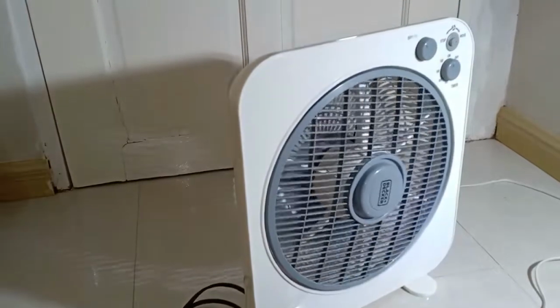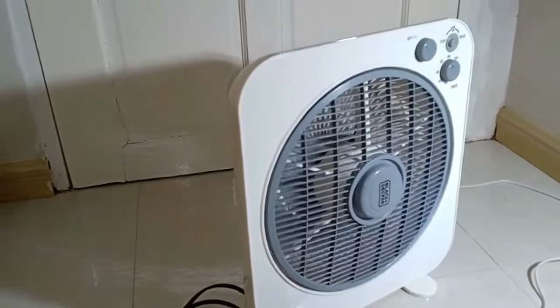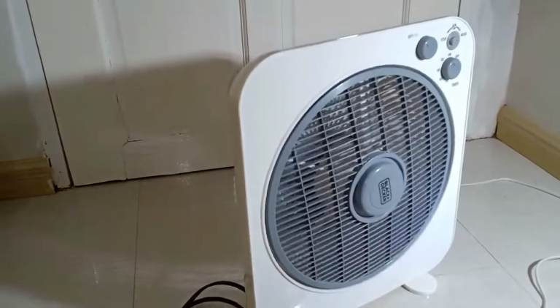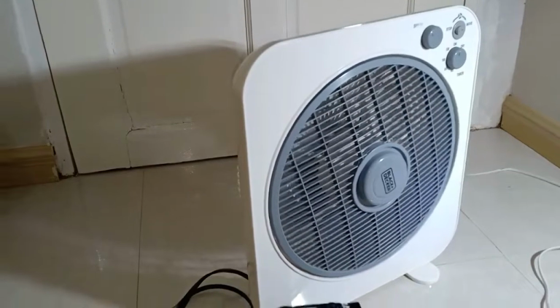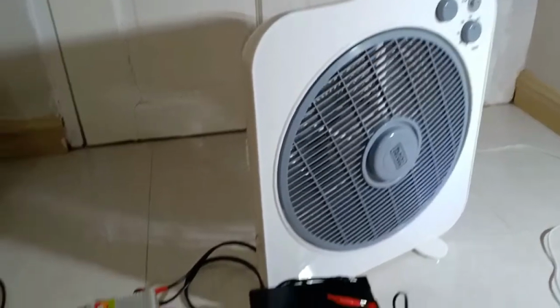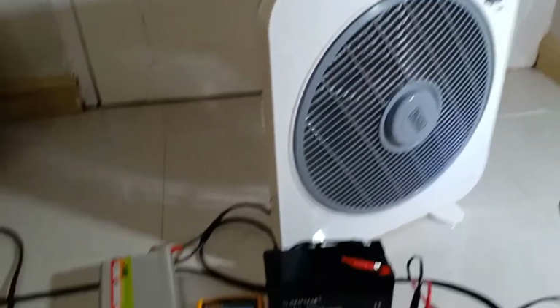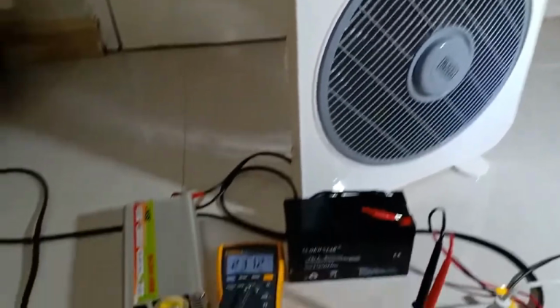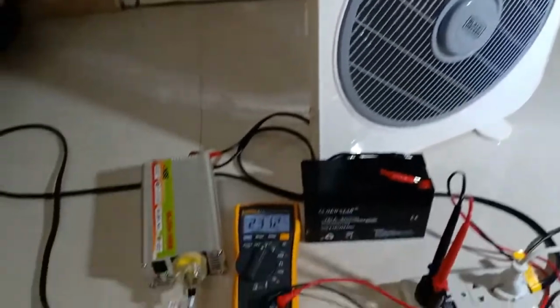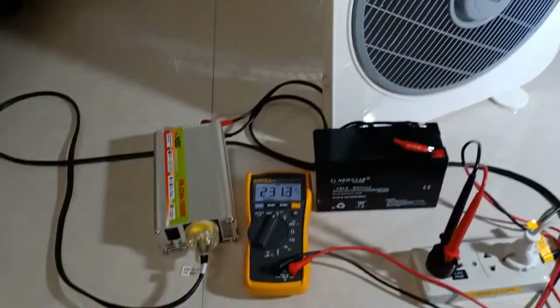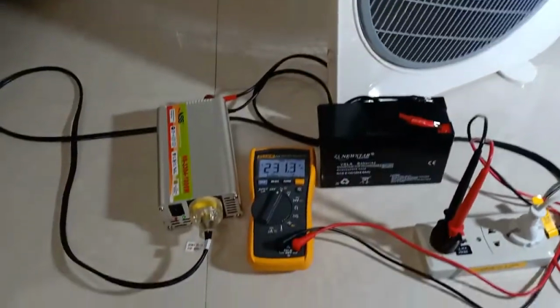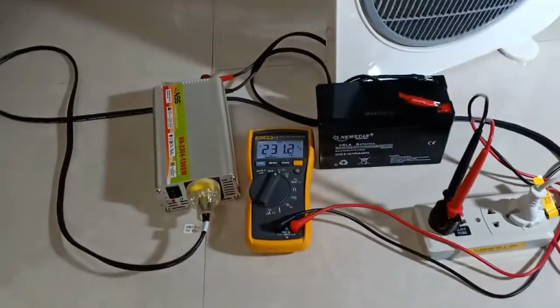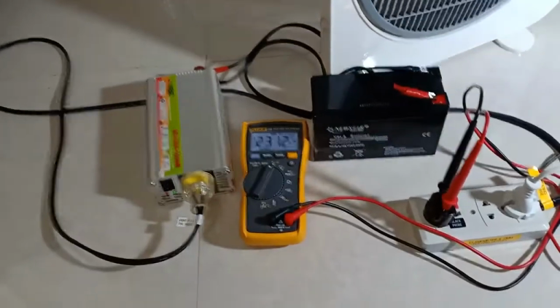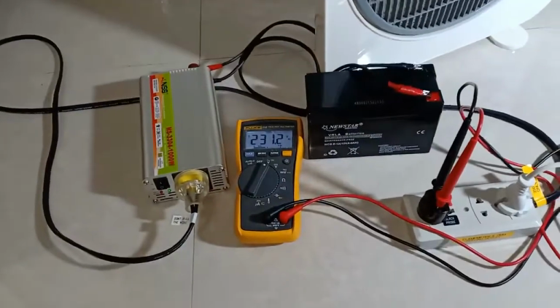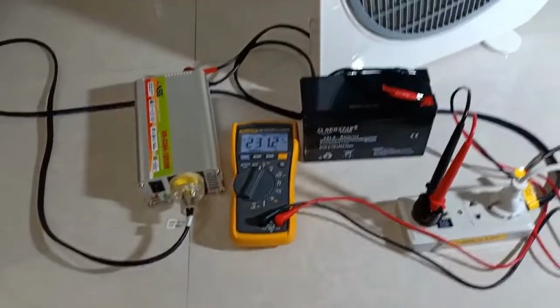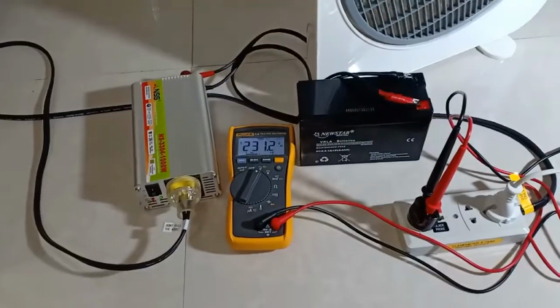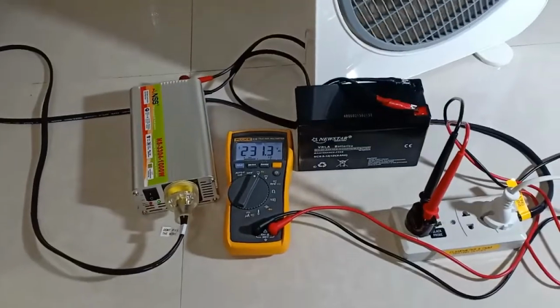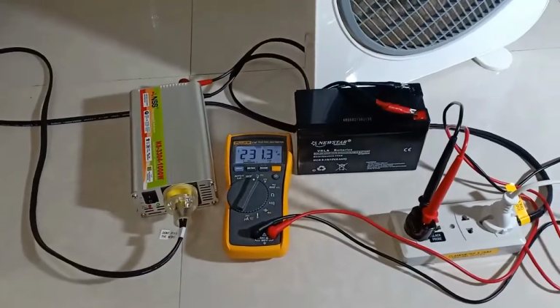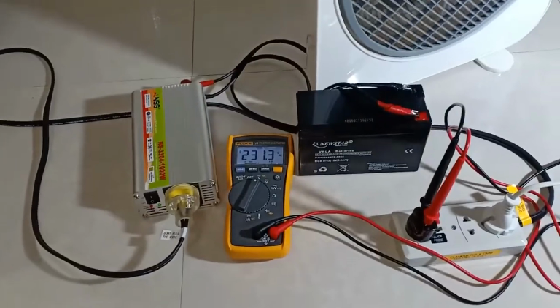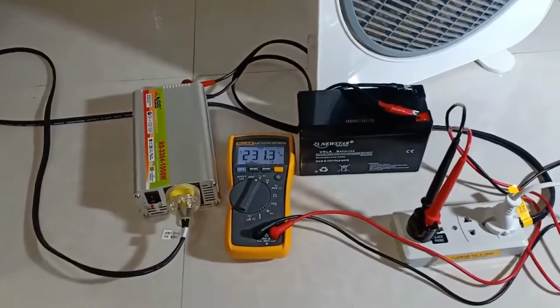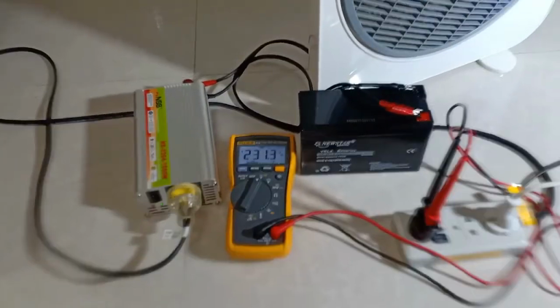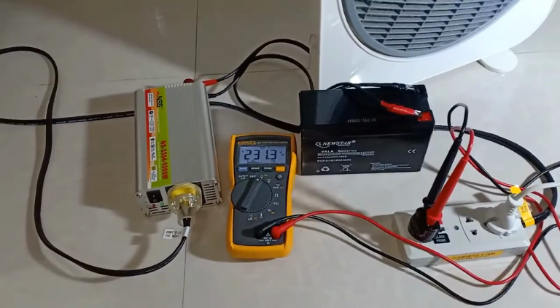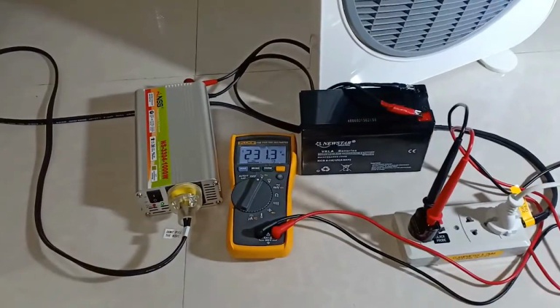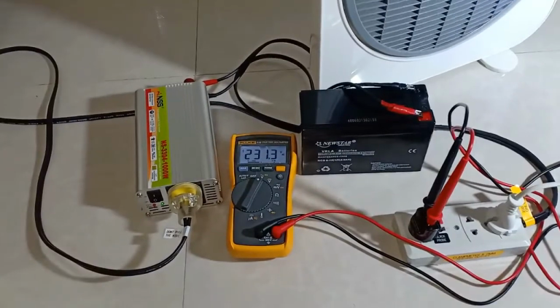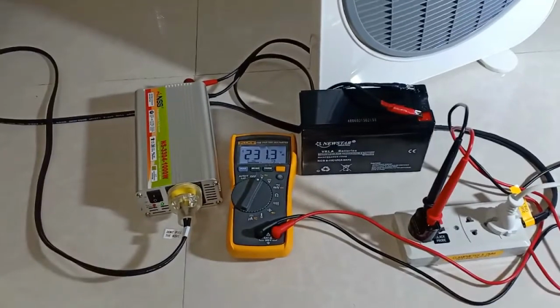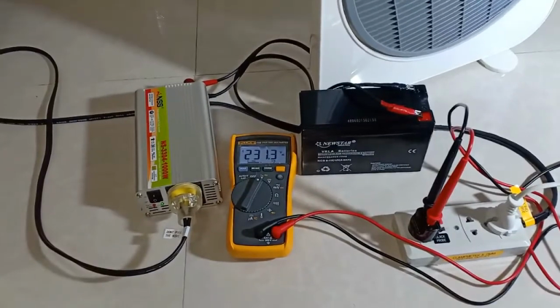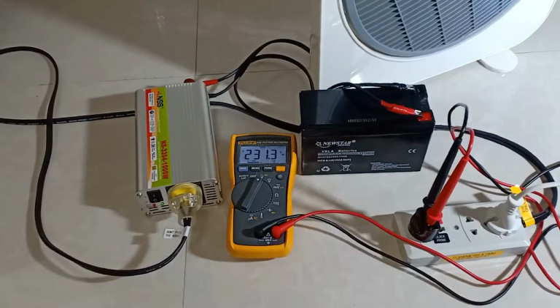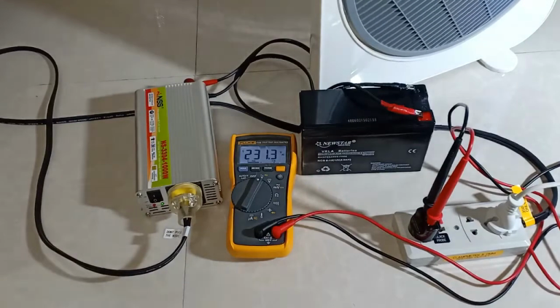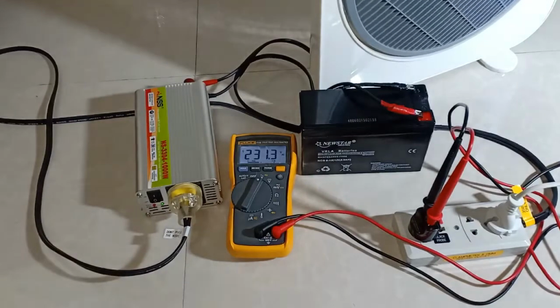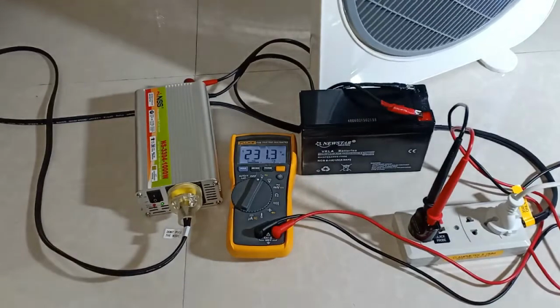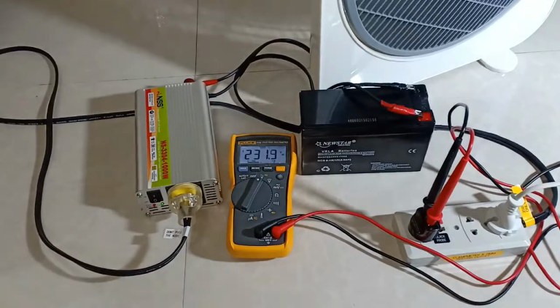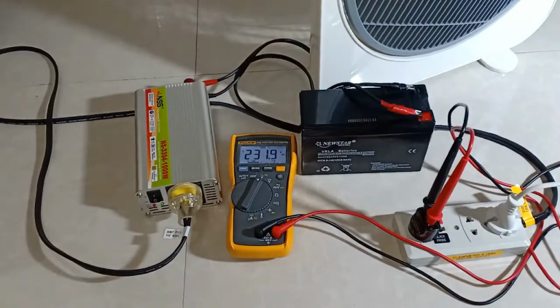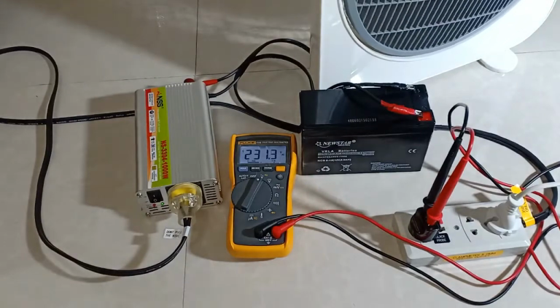I used my box fan here to illustrate this point. I won't be actually using this as a backup electric fan supply, but for important electronic loads only.